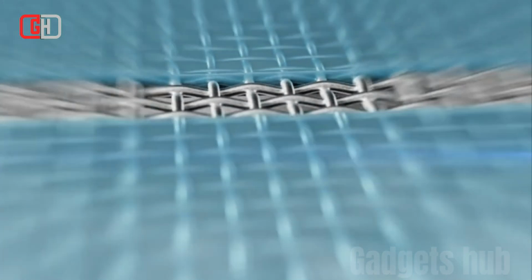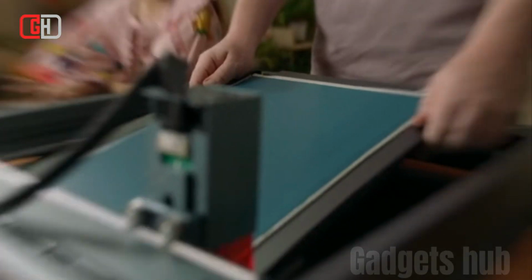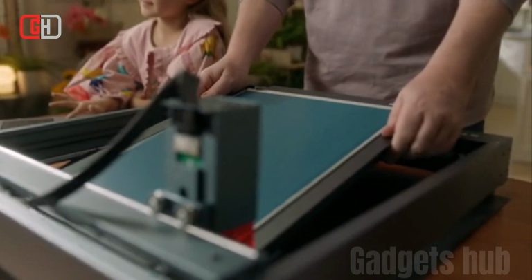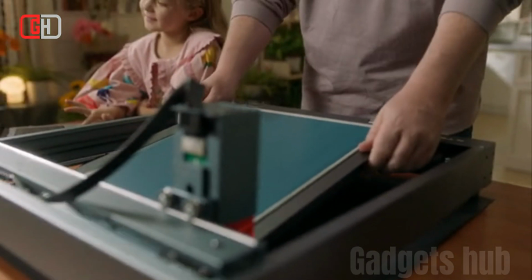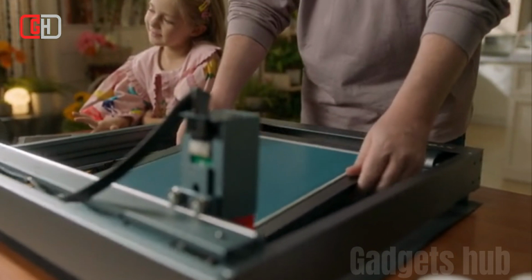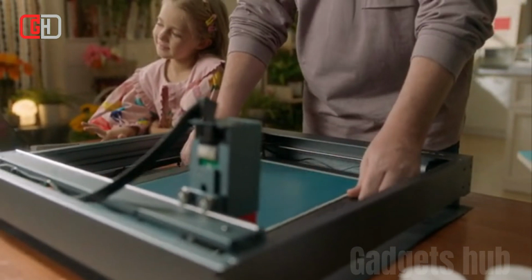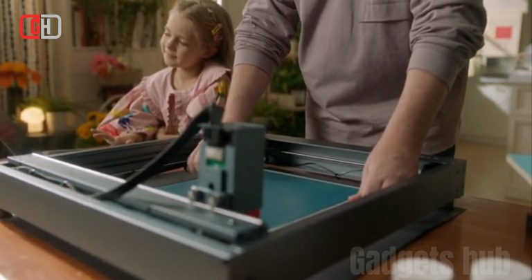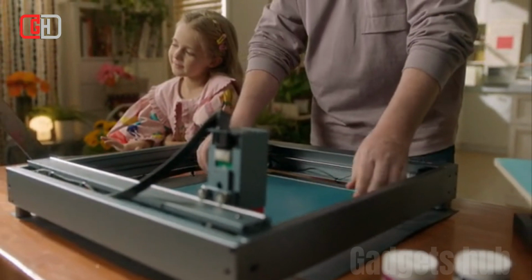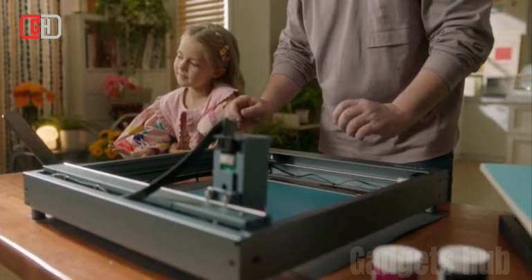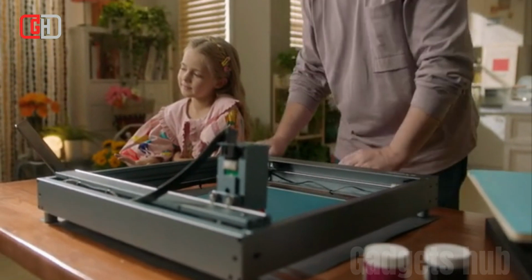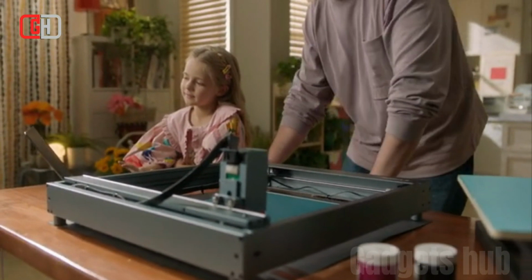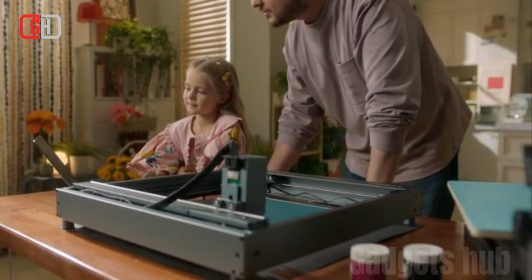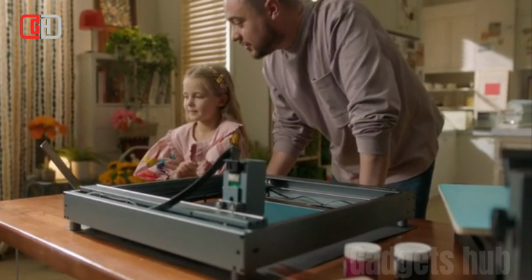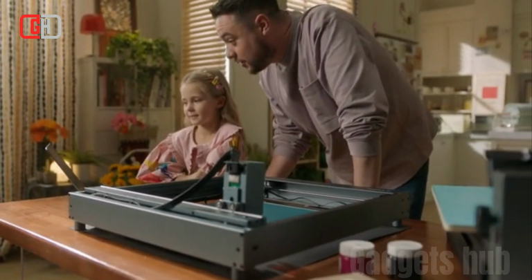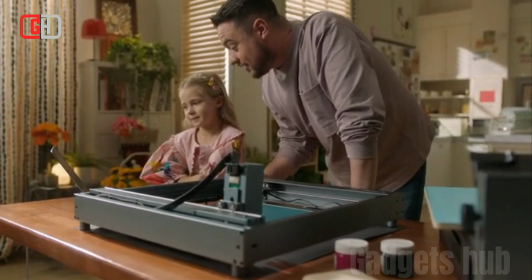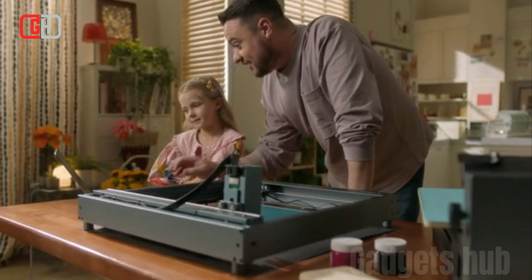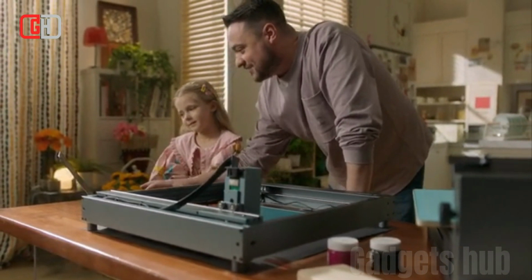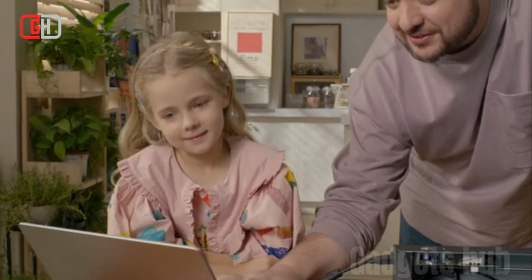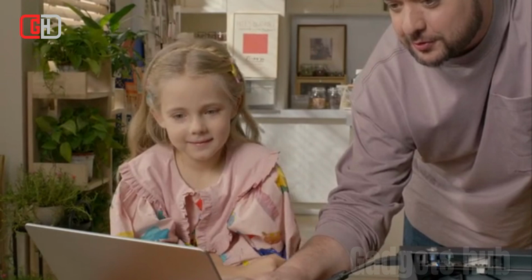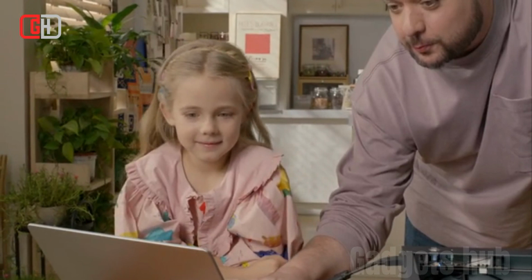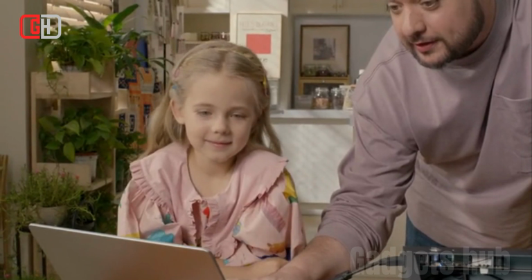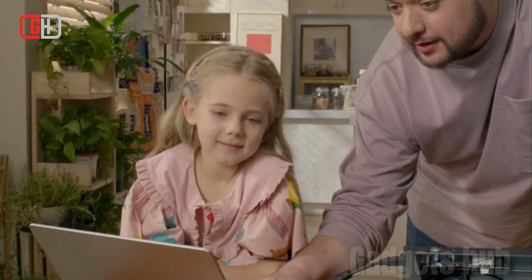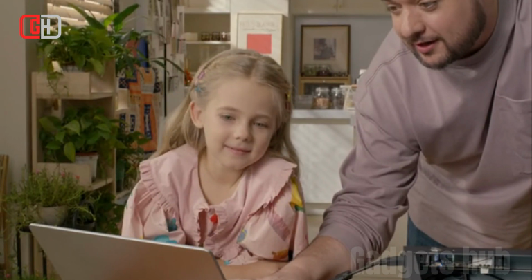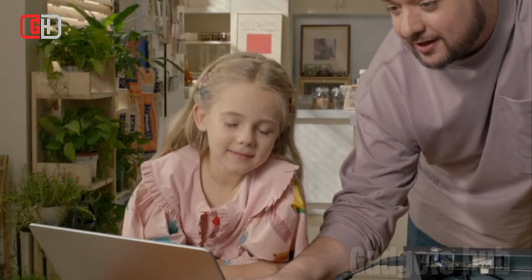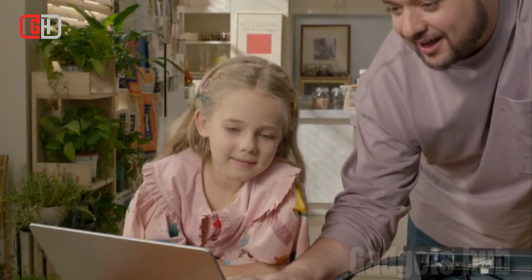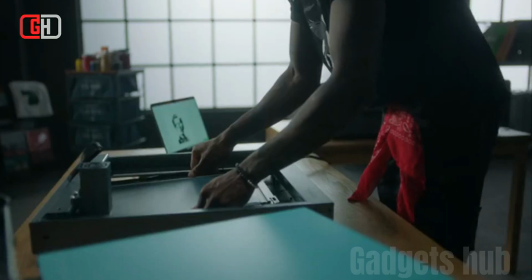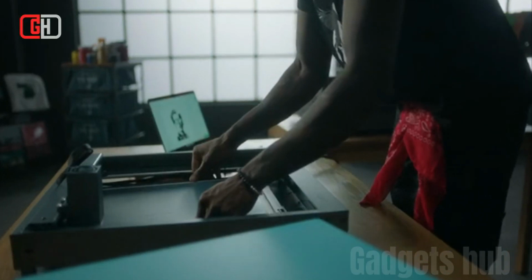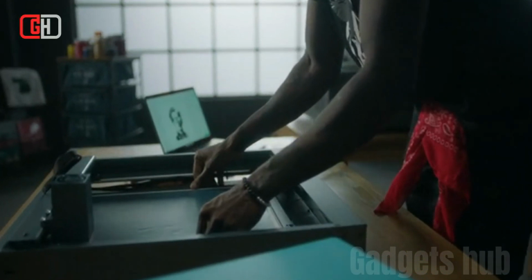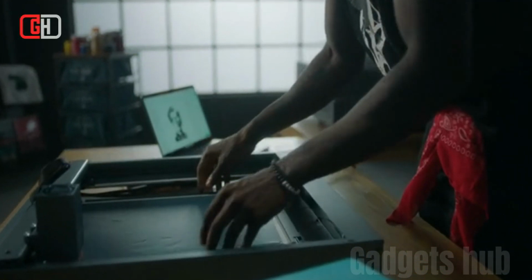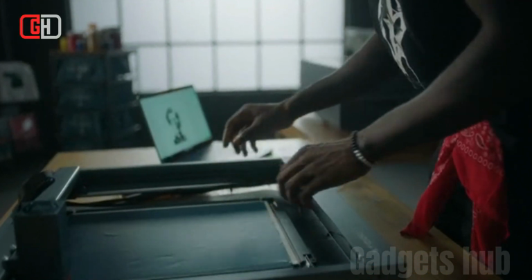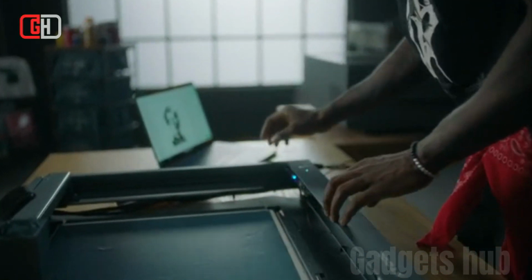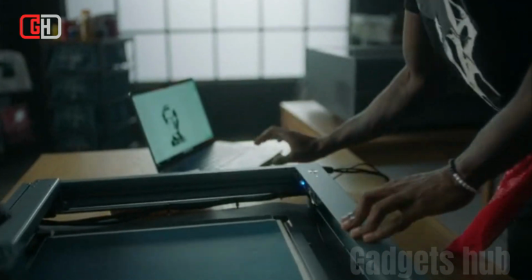Versatile: The X-Tool Screen Printer can be used to print on a variety of materials, including paper, fabric, wood, and plastic.